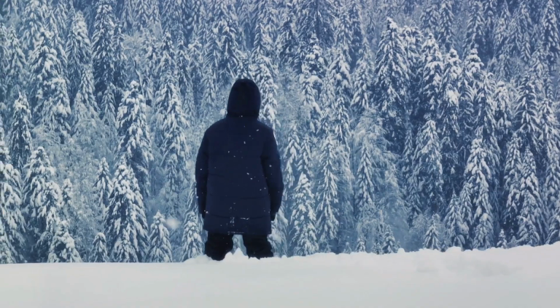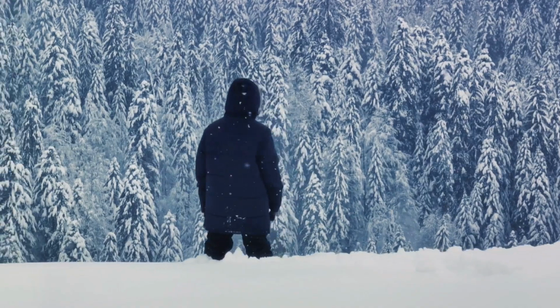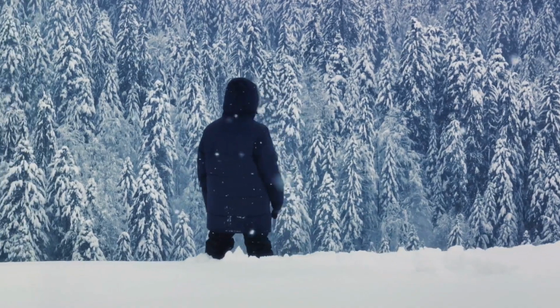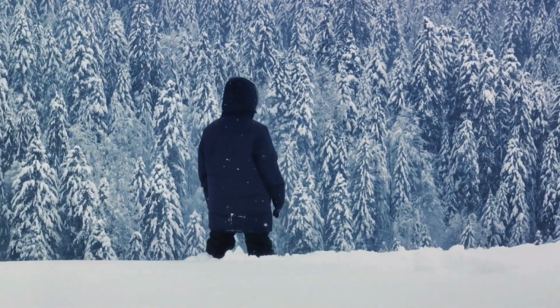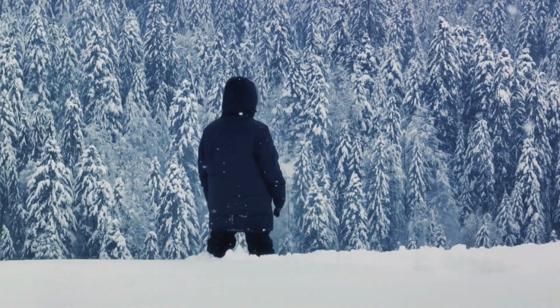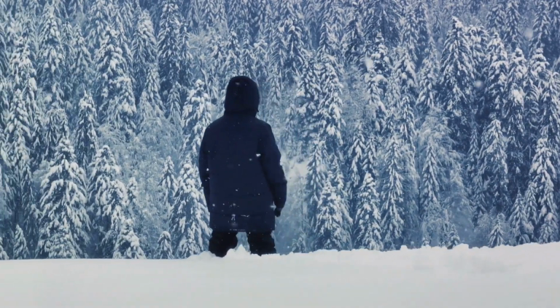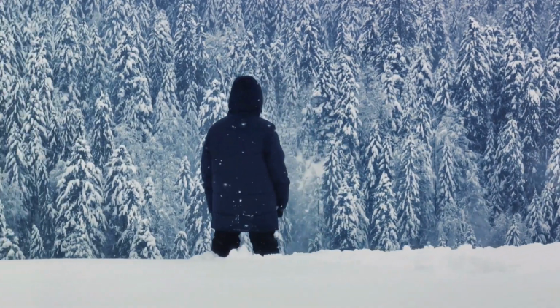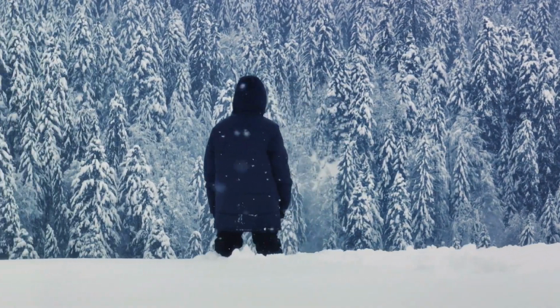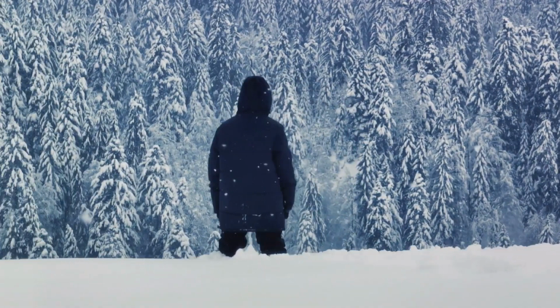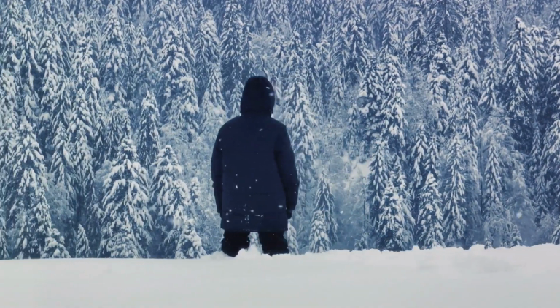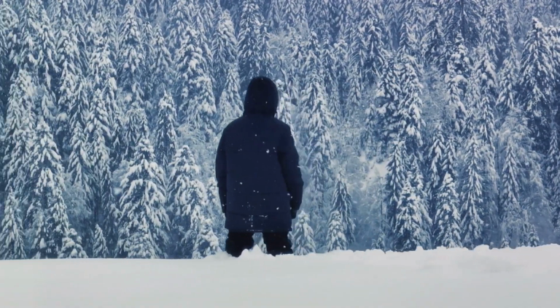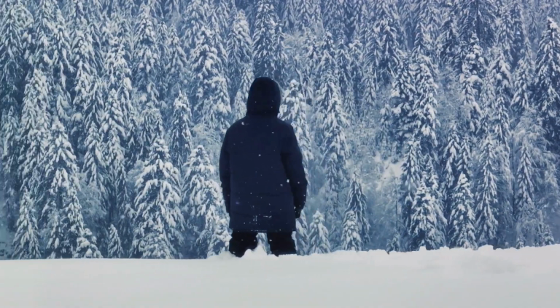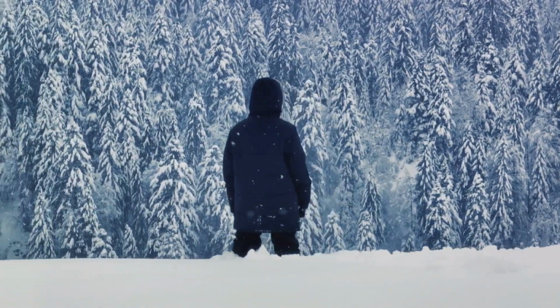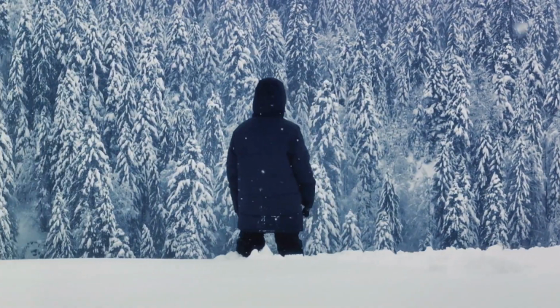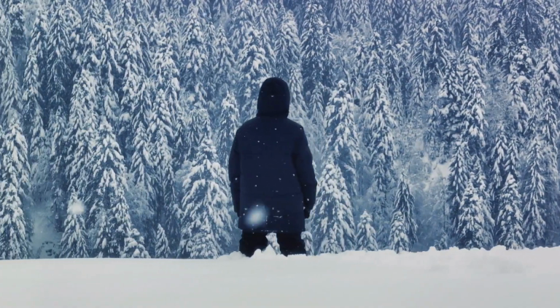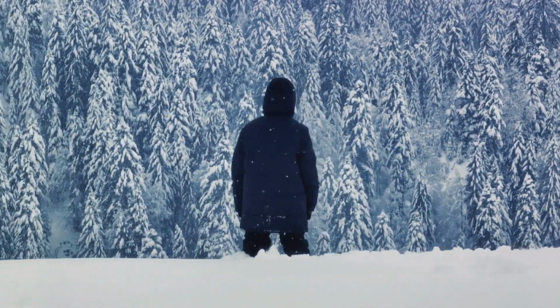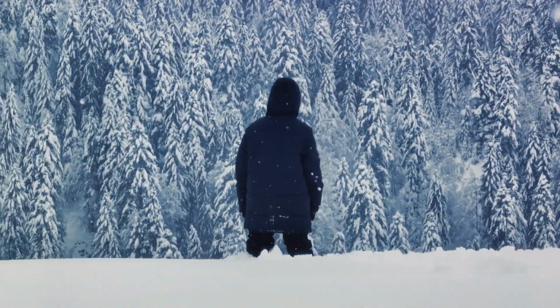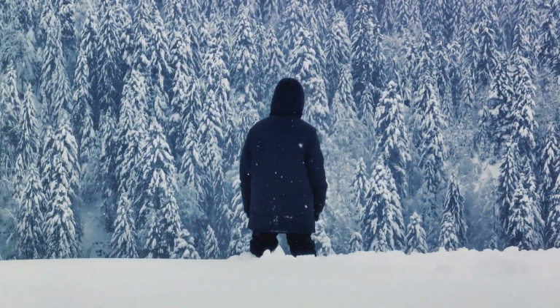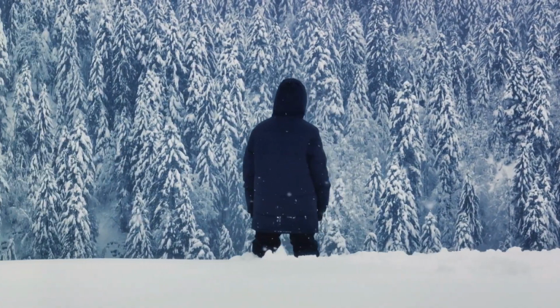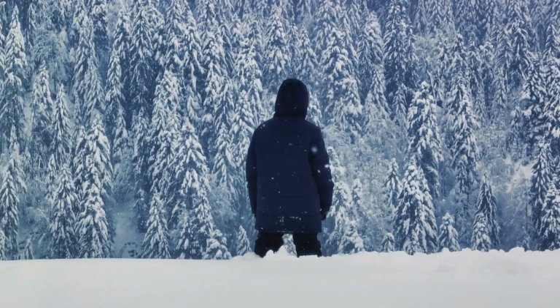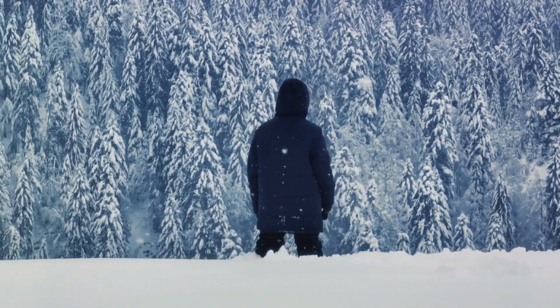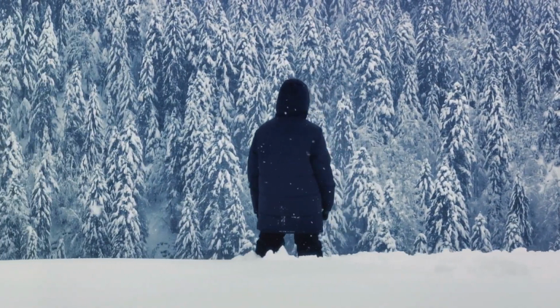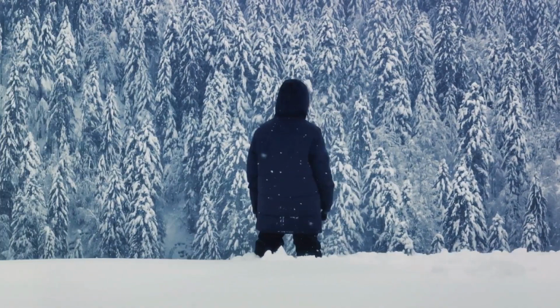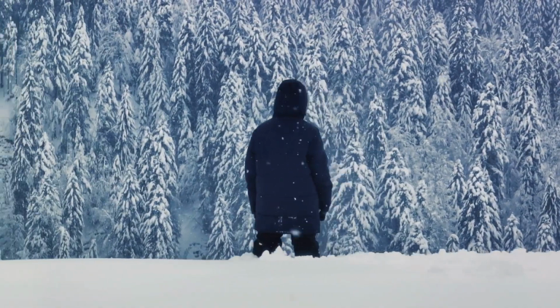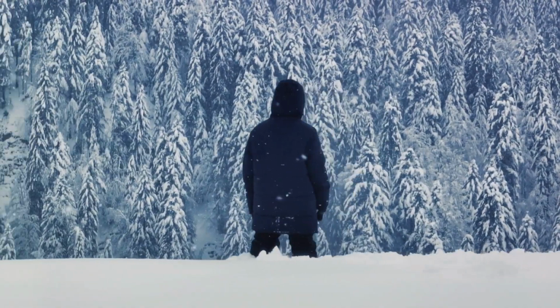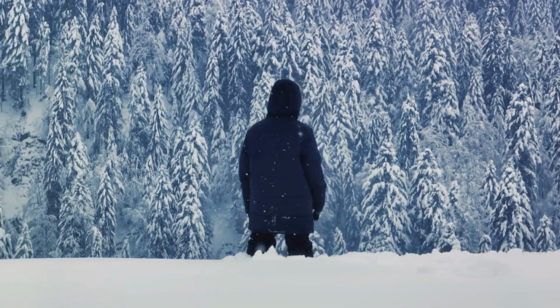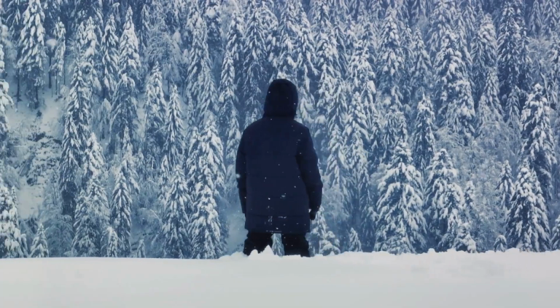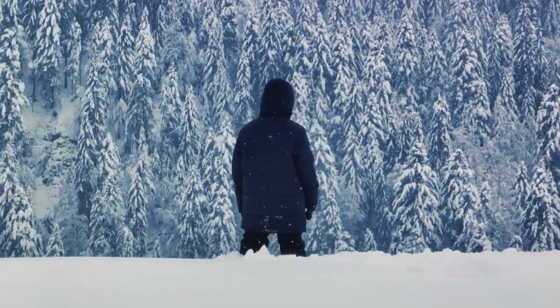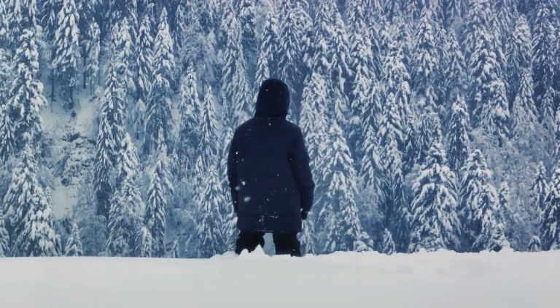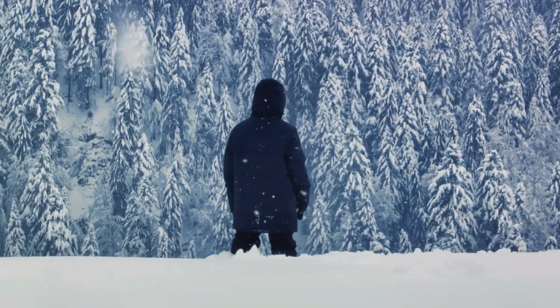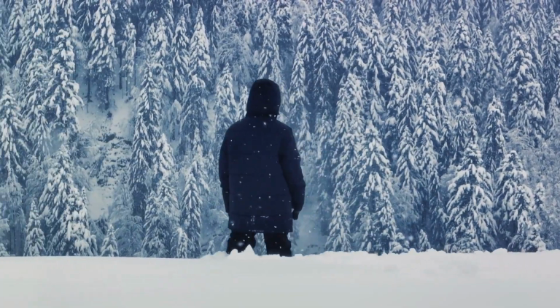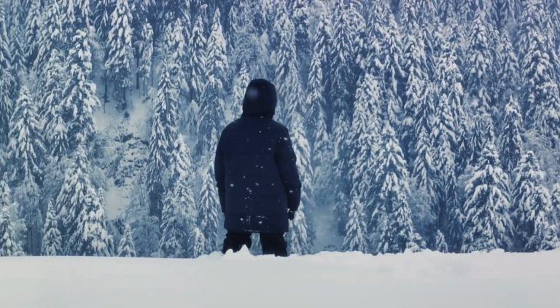Practice makes perfect. It might feel challenging at first, but with time, you'll become a master of deep snow walking.